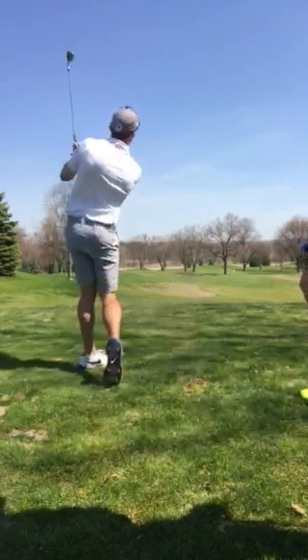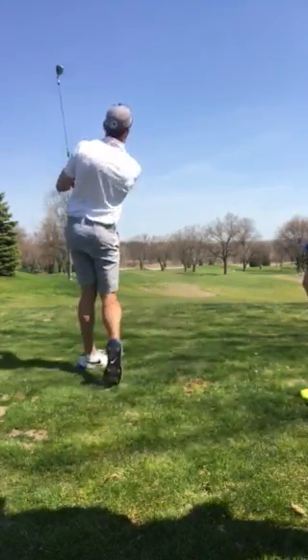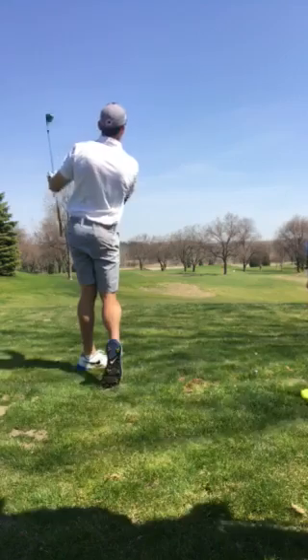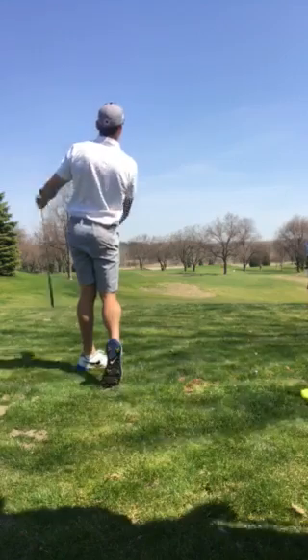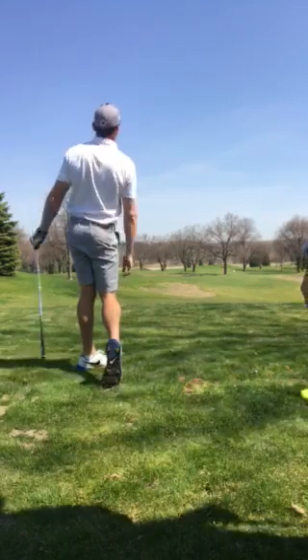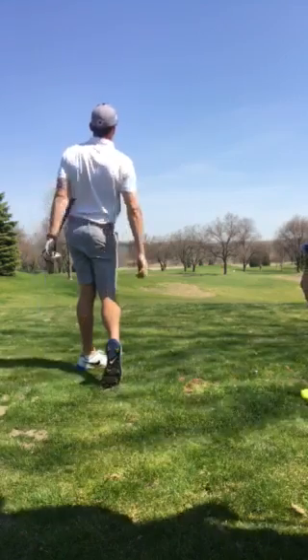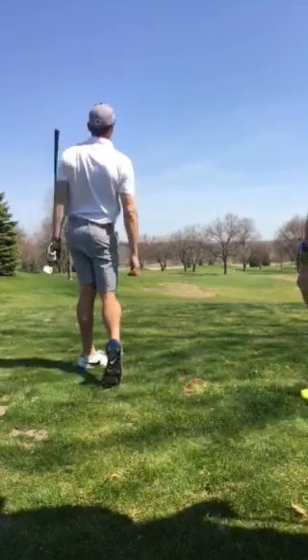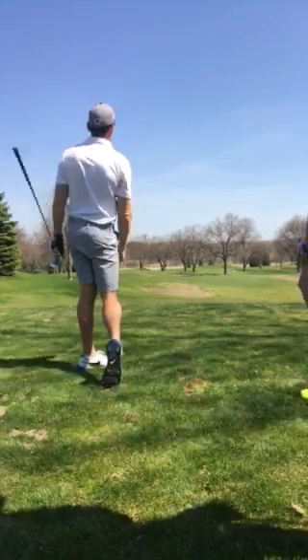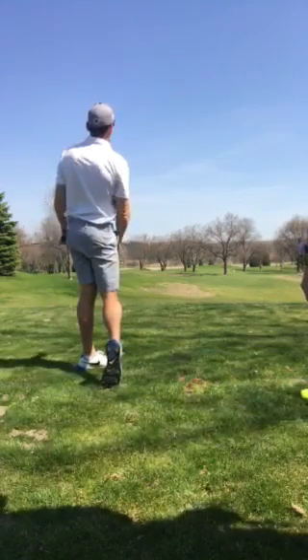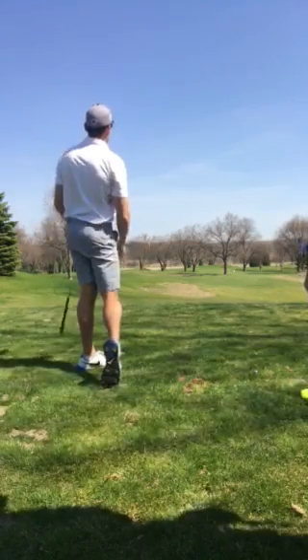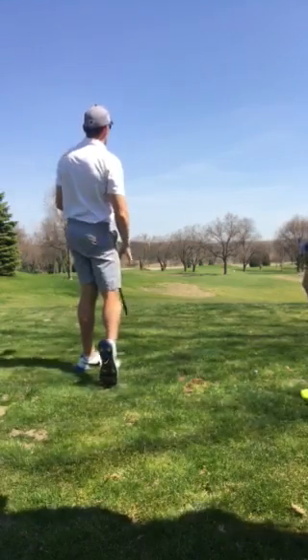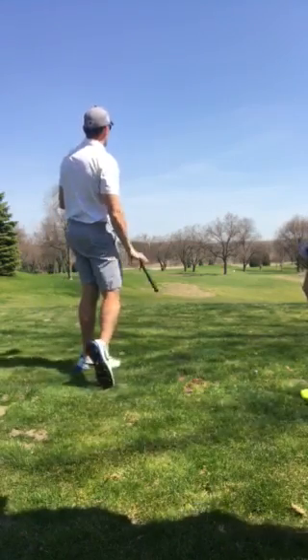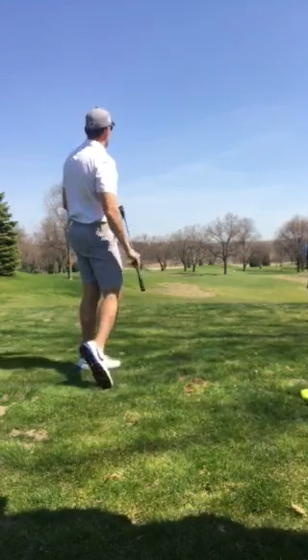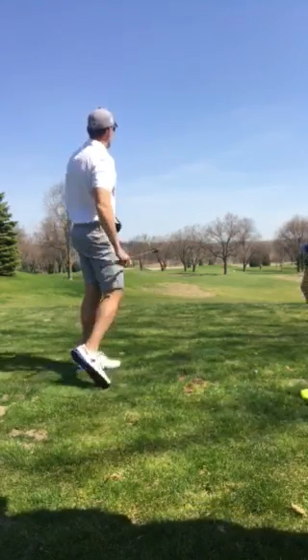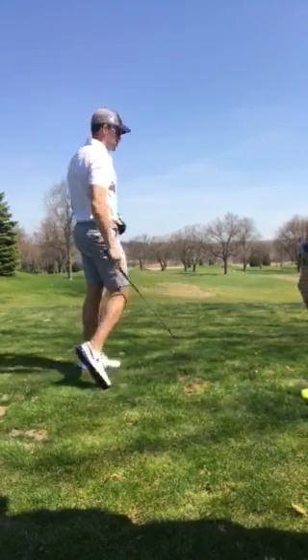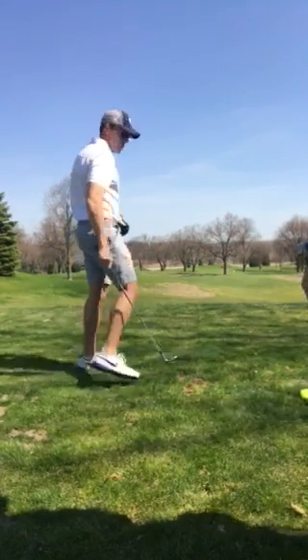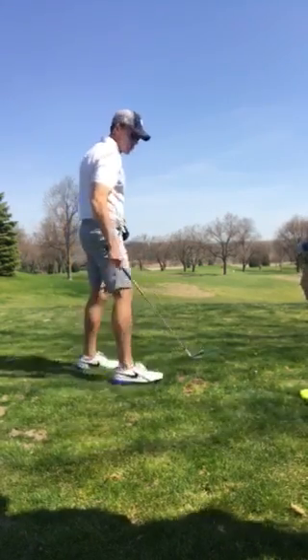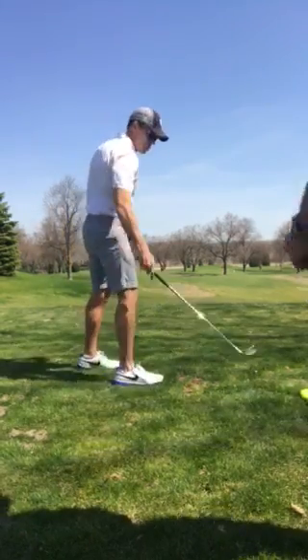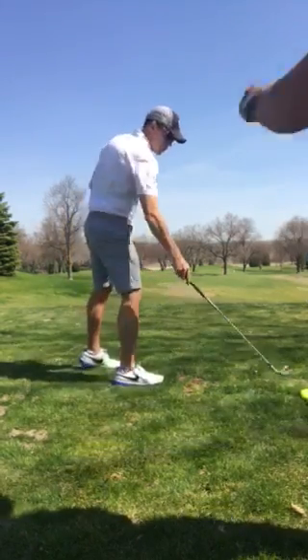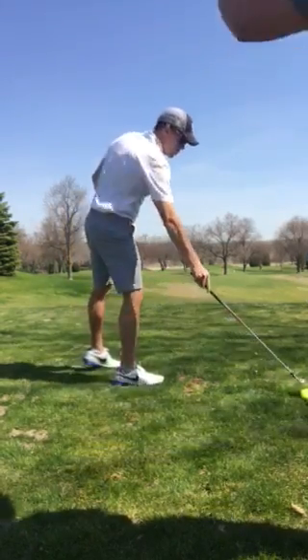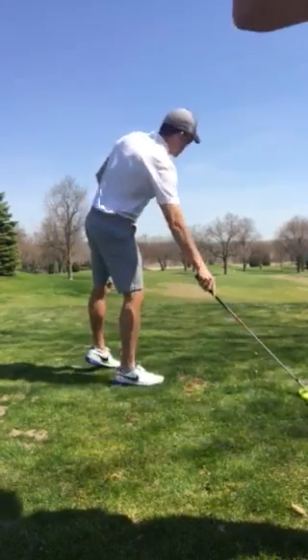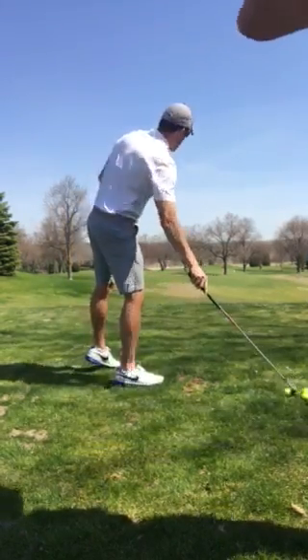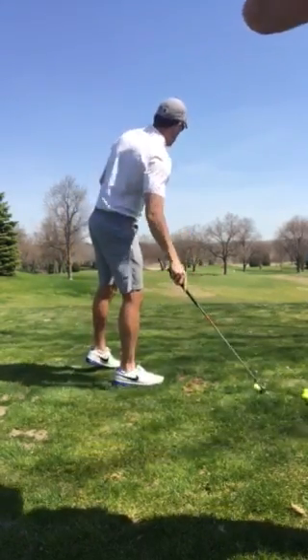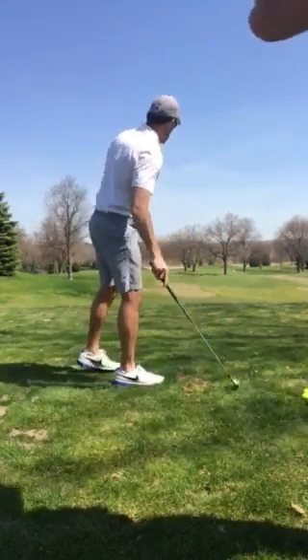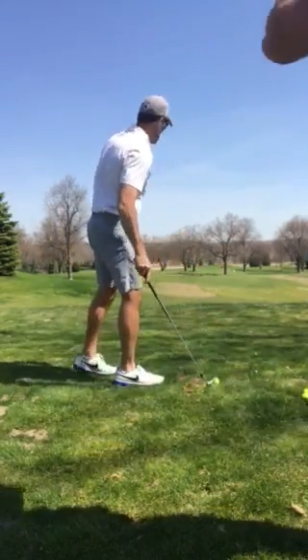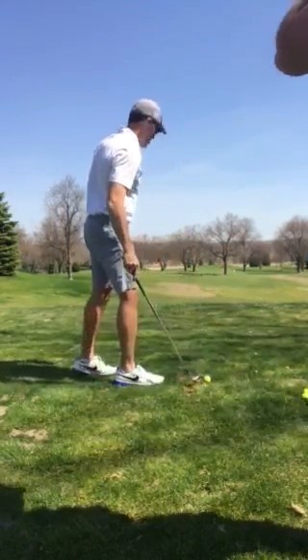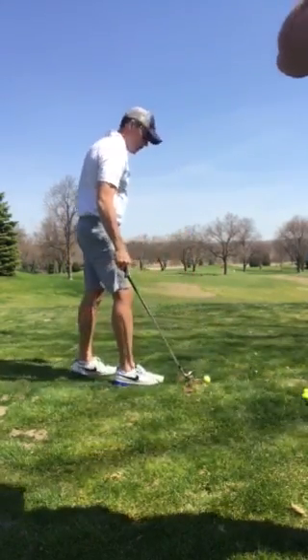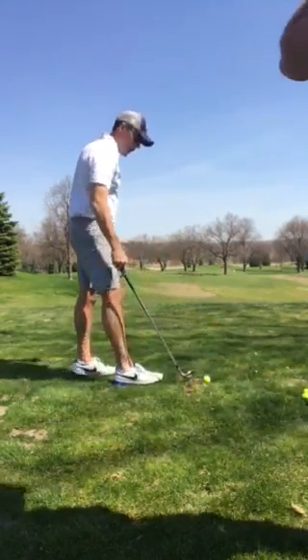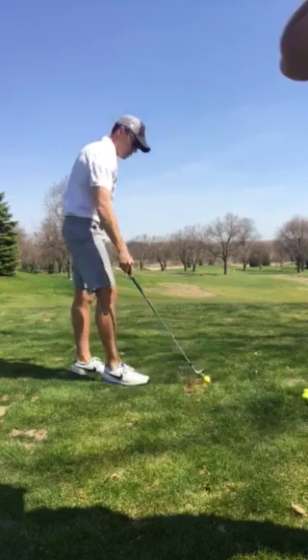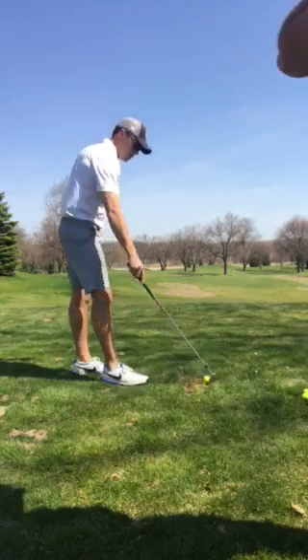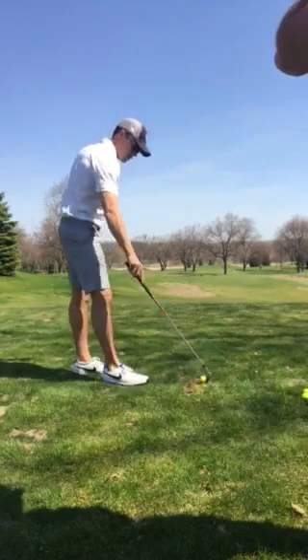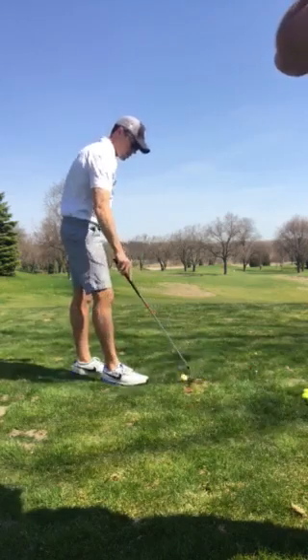There we go. Better. Just trying to stay taller, okay? And then you allow your hands to kind of rotate the way that we've been working on.